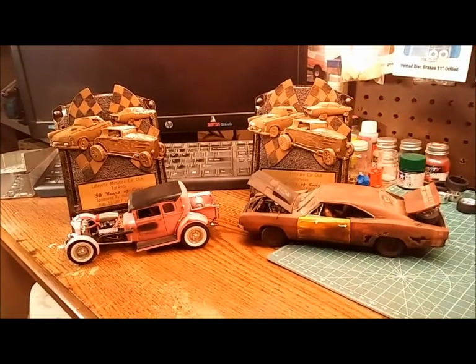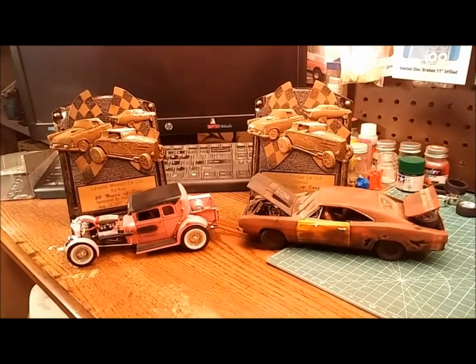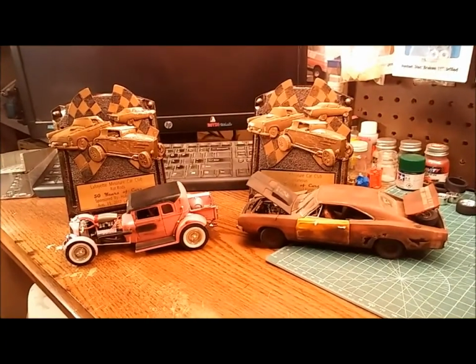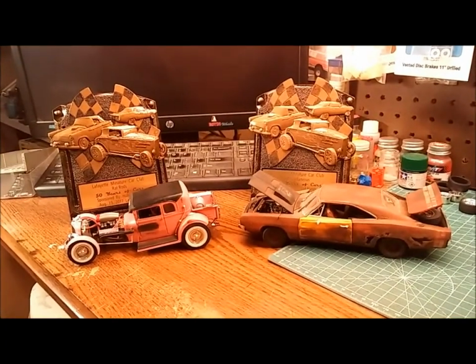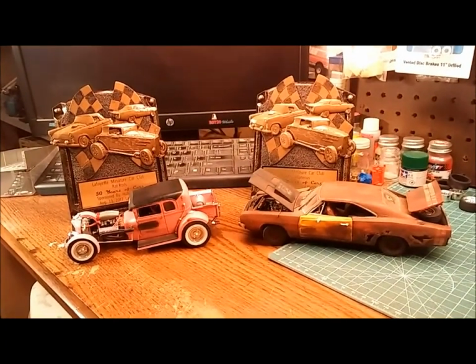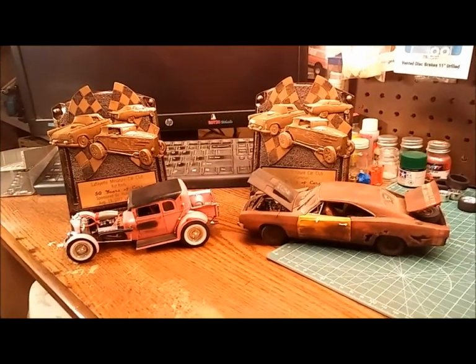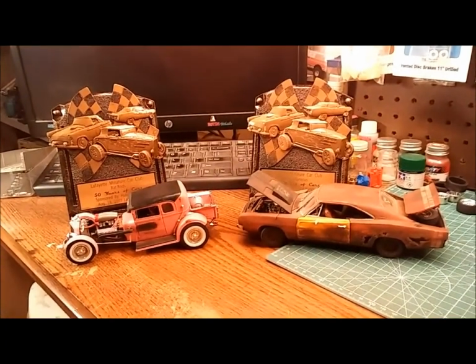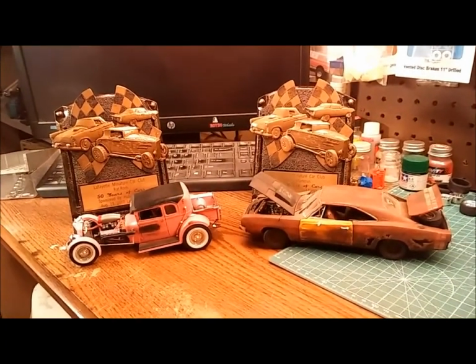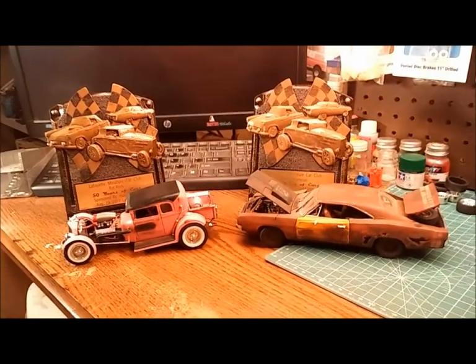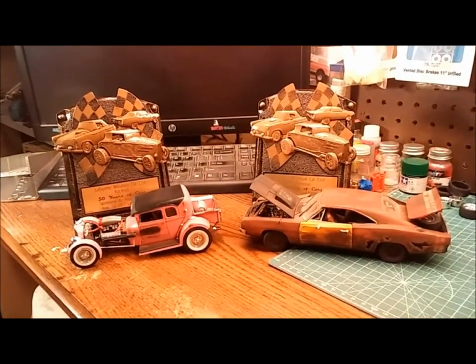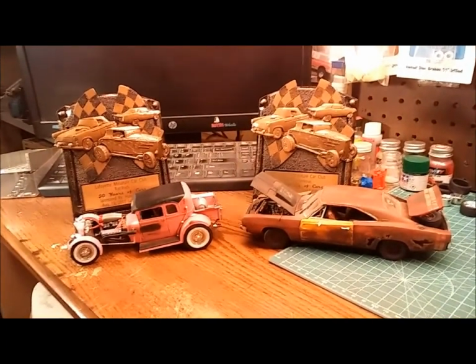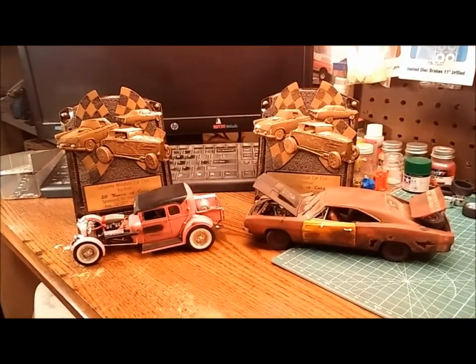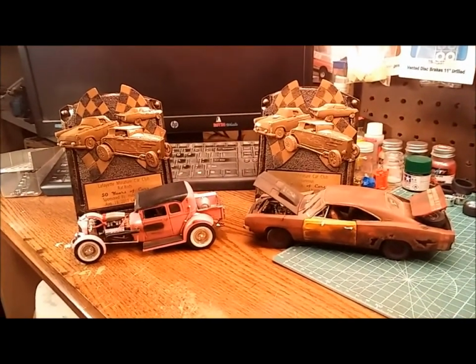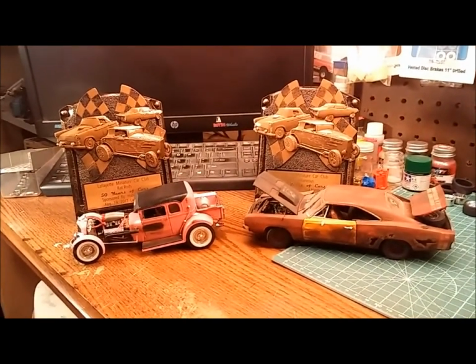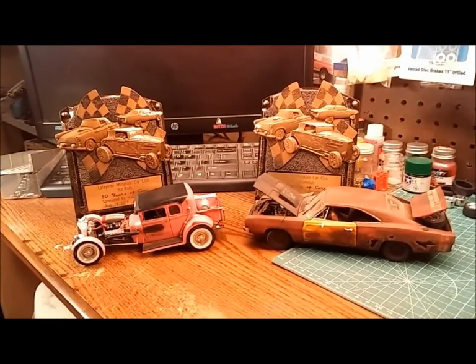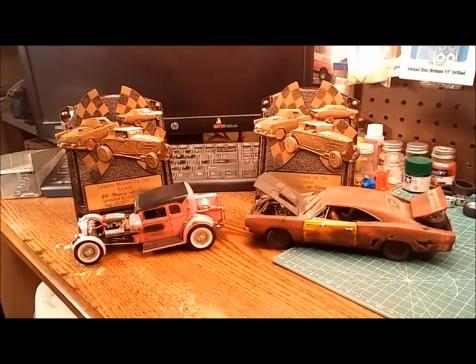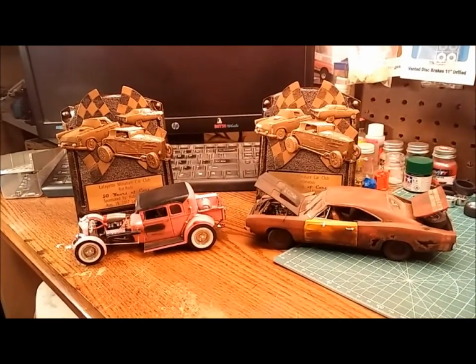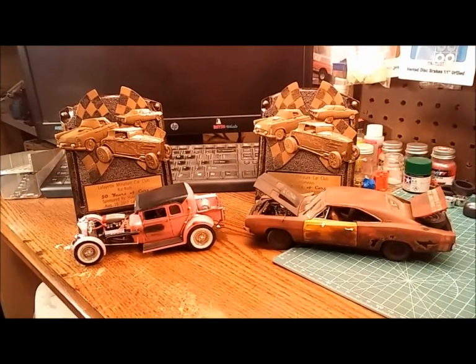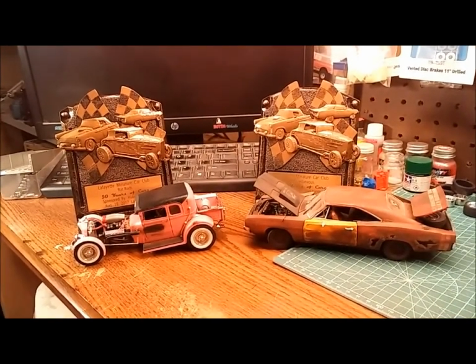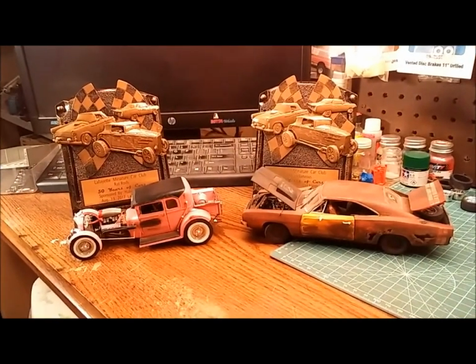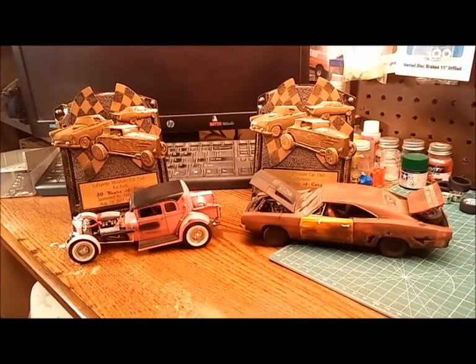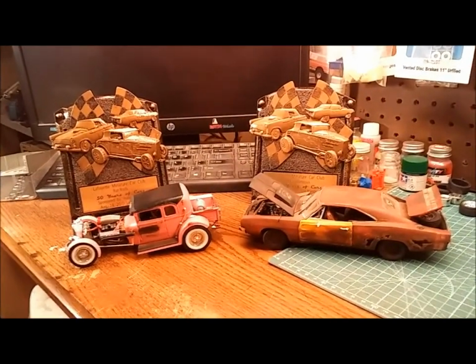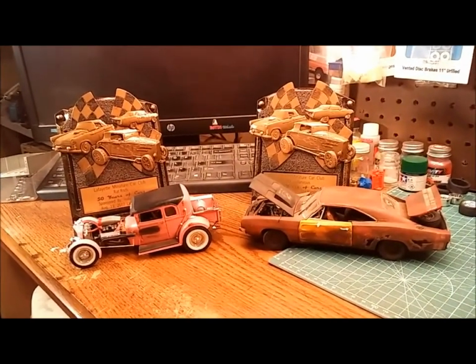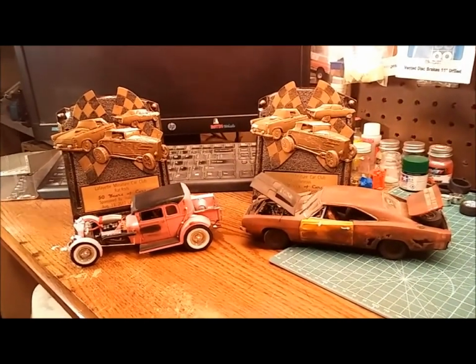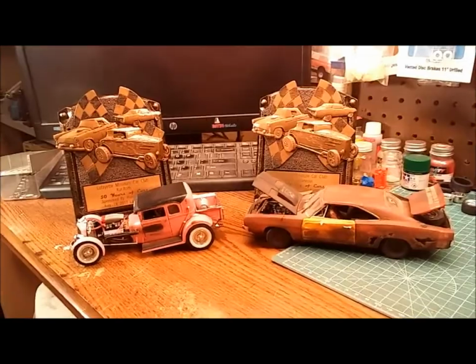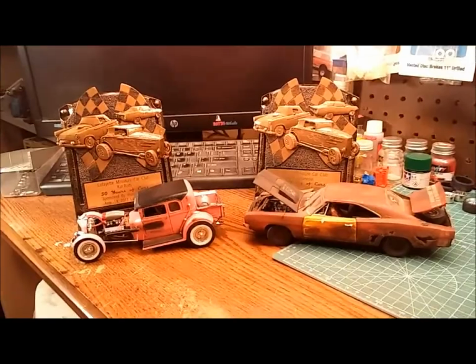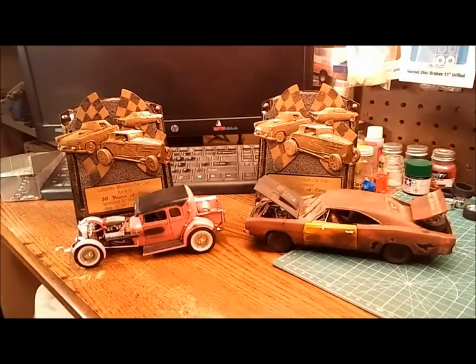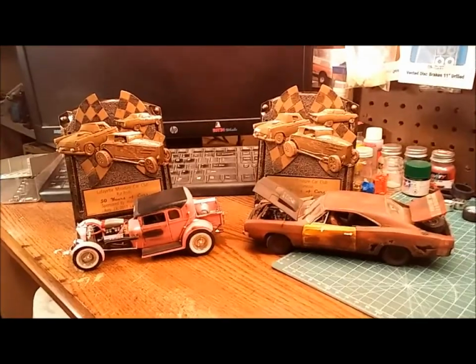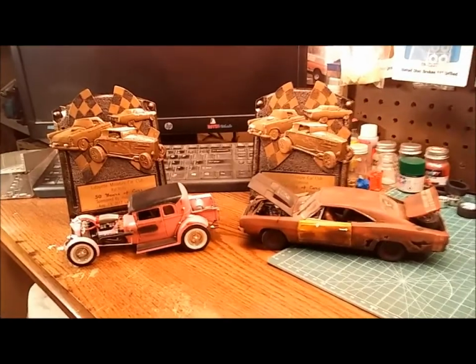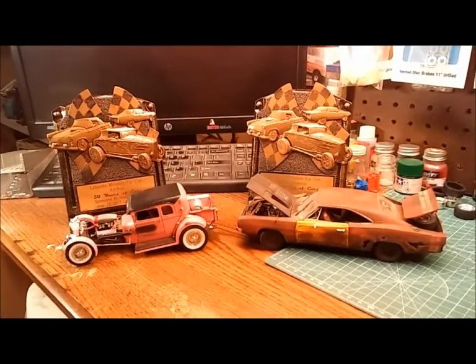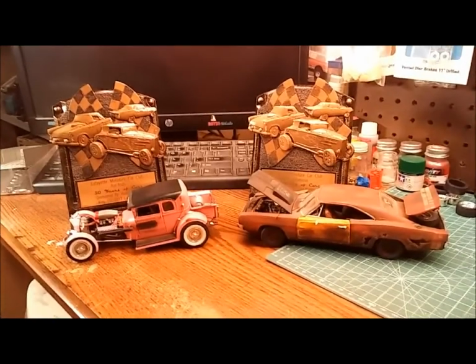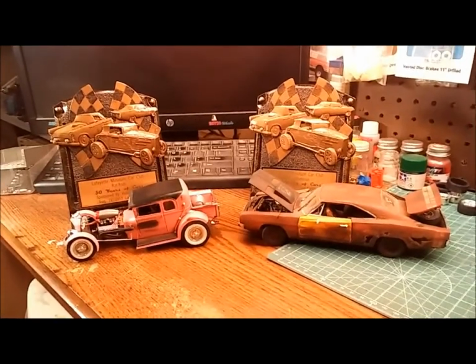I brought home a couple of first place plaques and a special award.